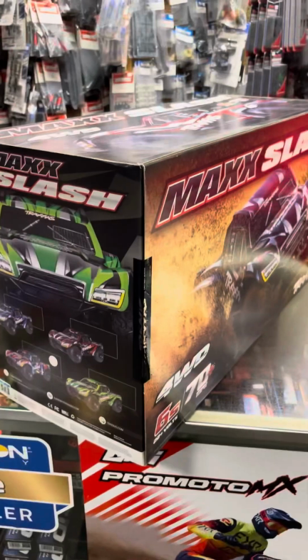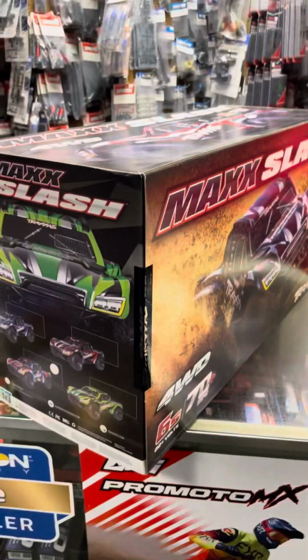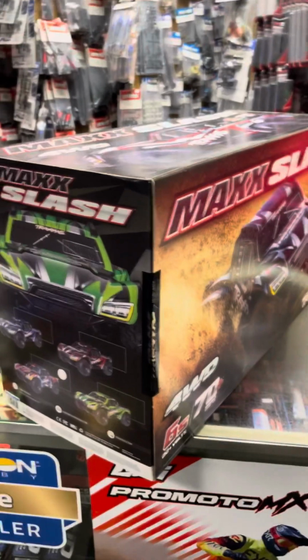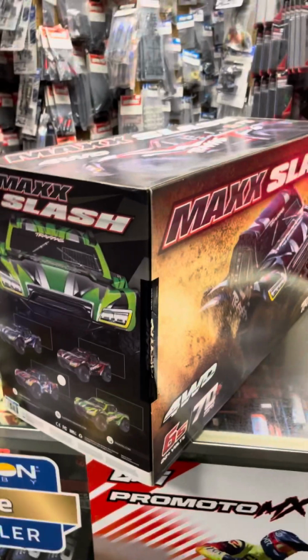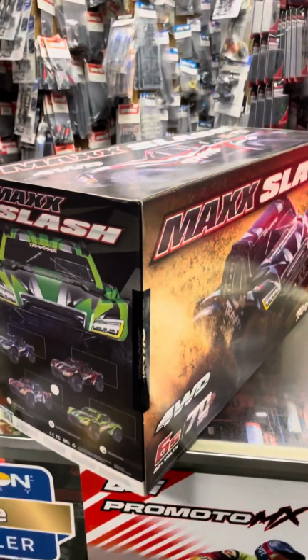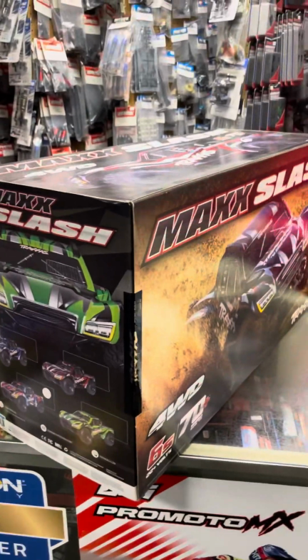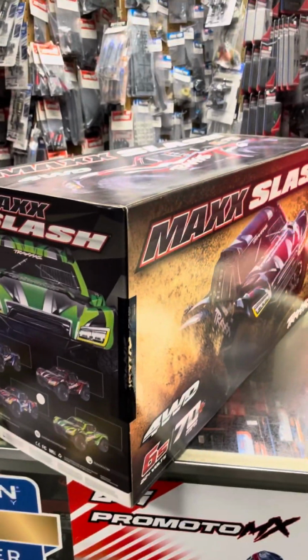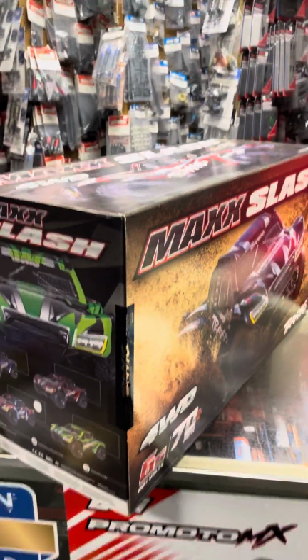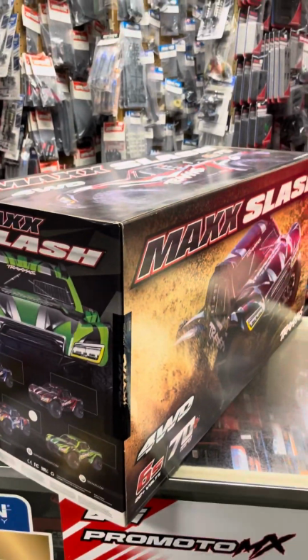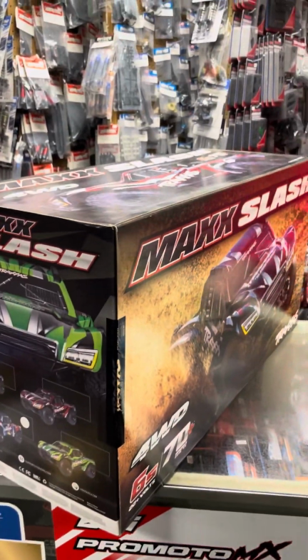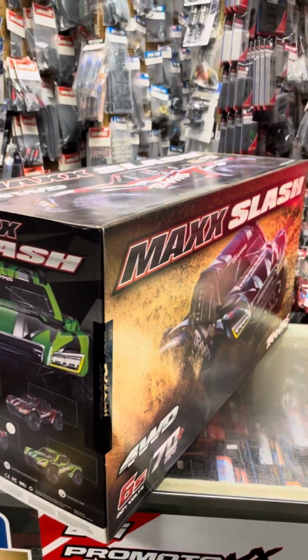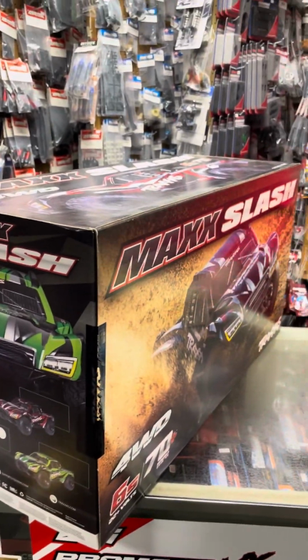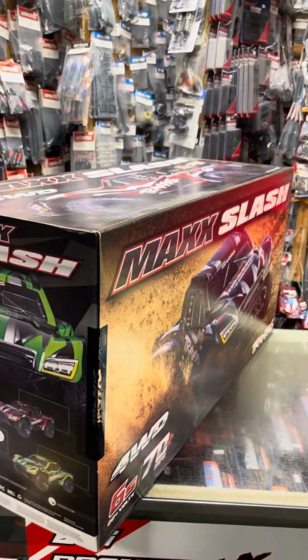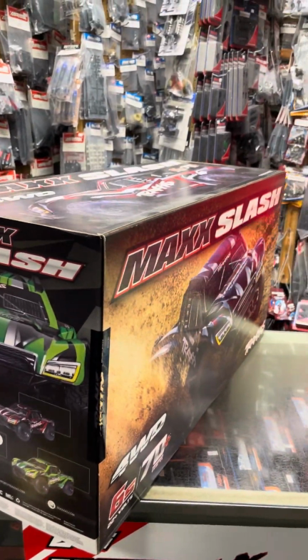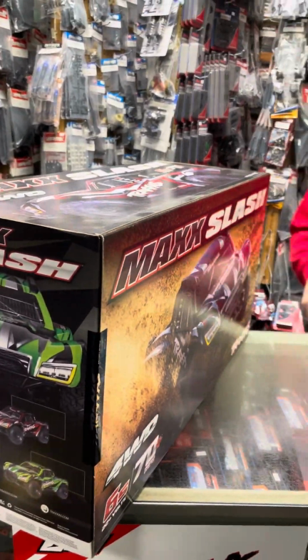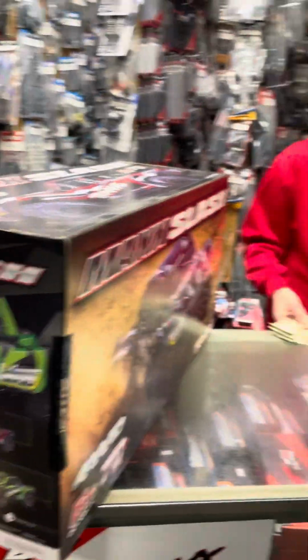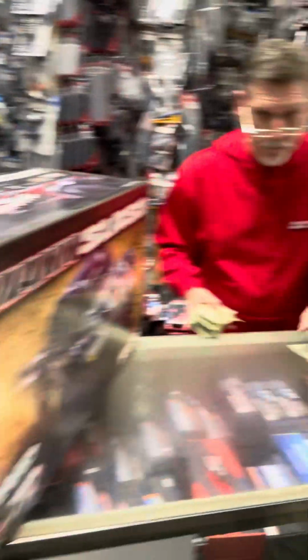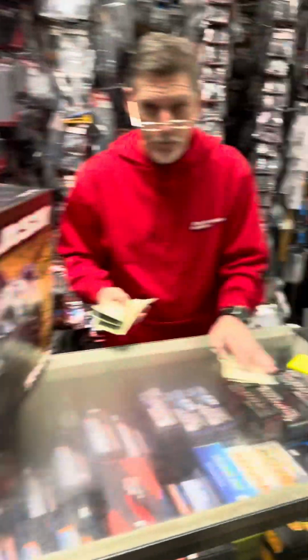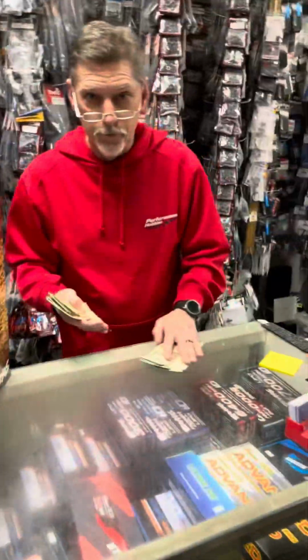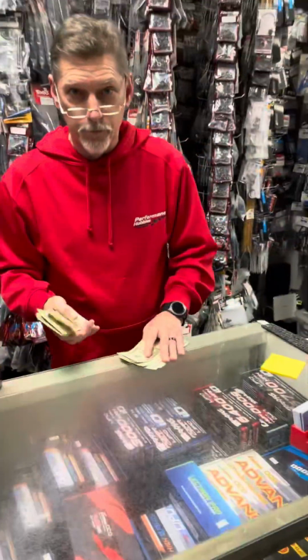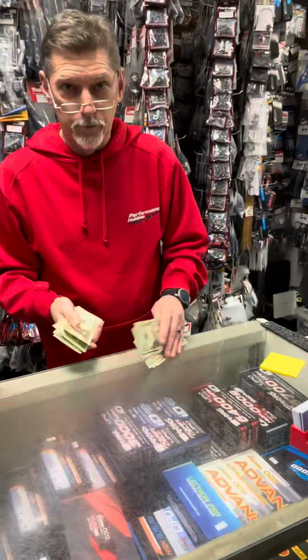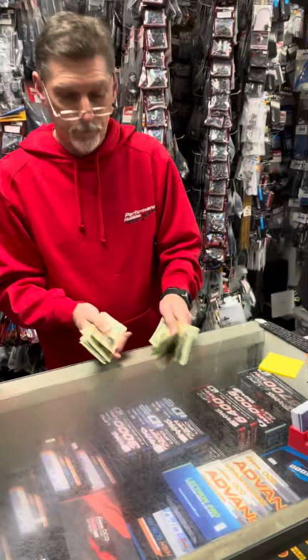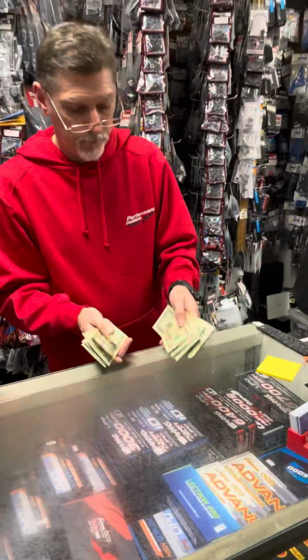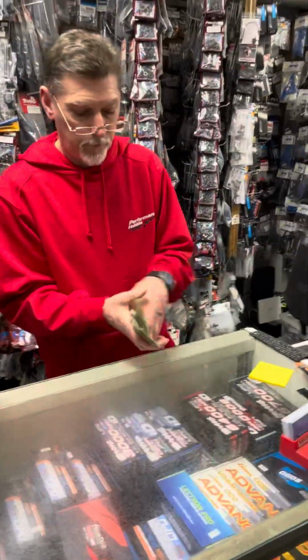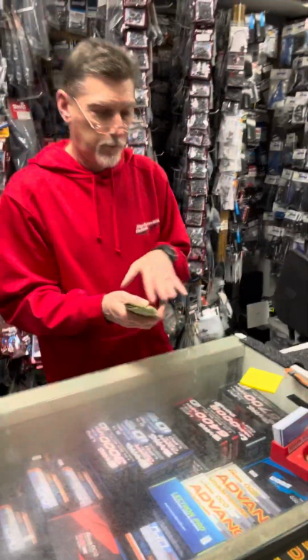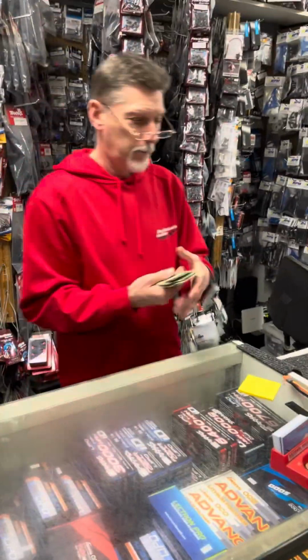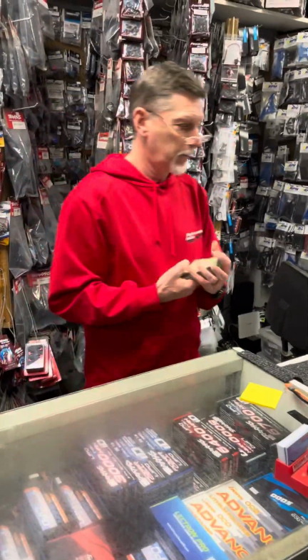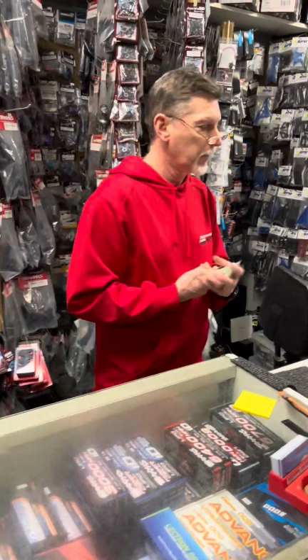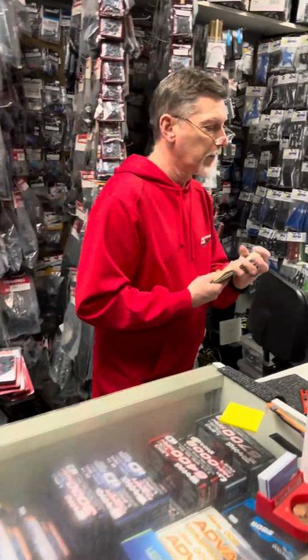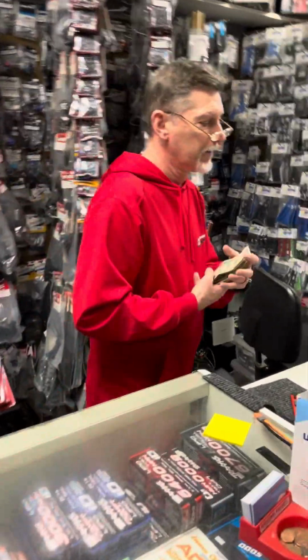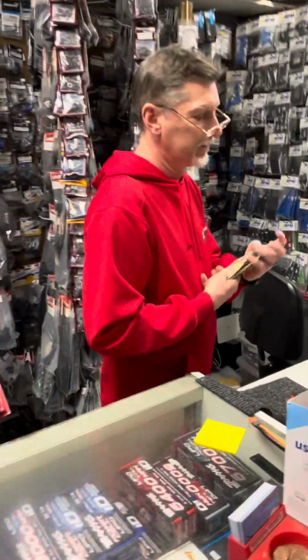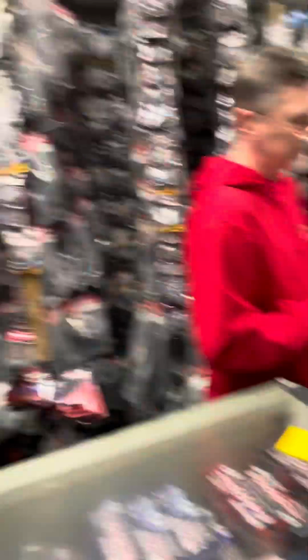I just wanted to double count, make sure you didn't give me your money. 55 guys, check it out. Taking all my goddamn money, guys.